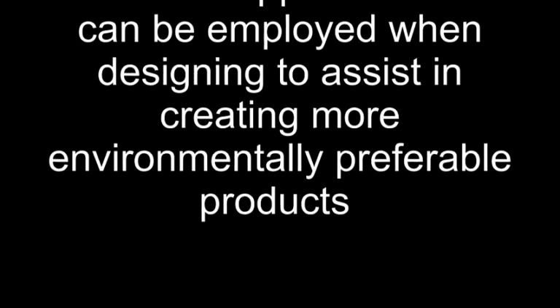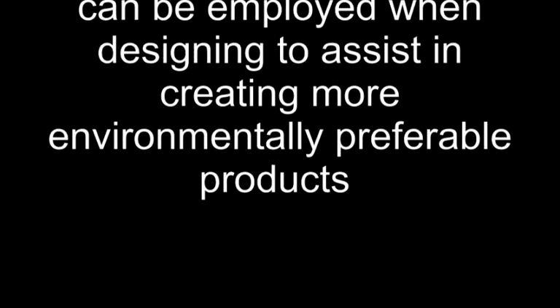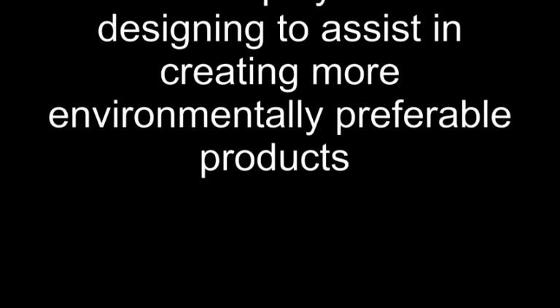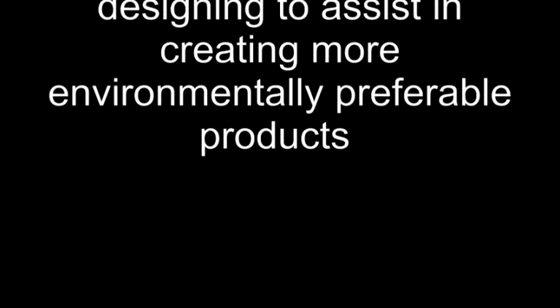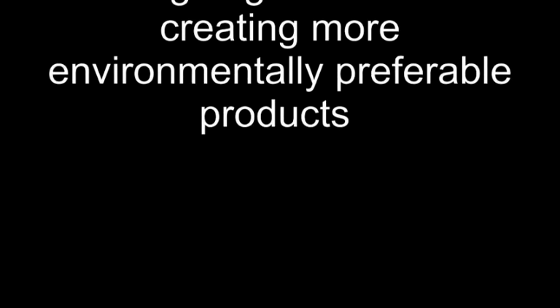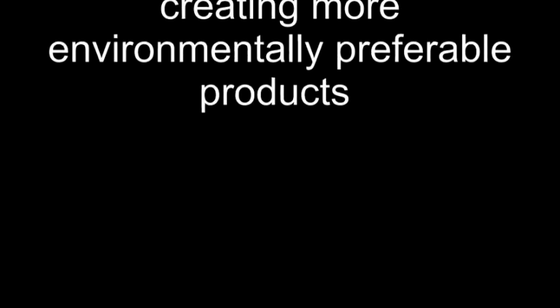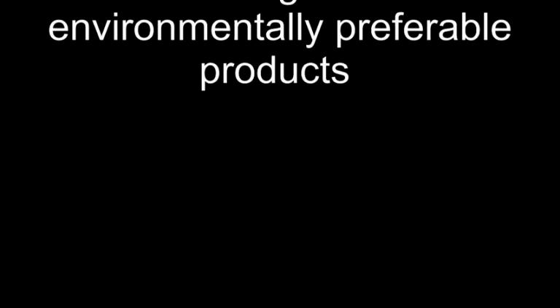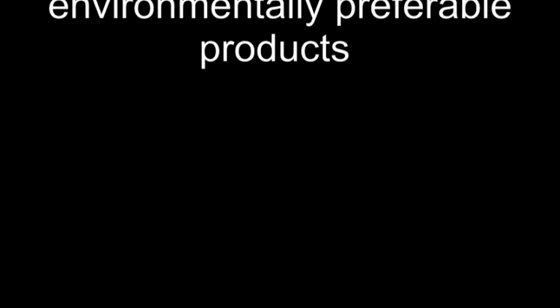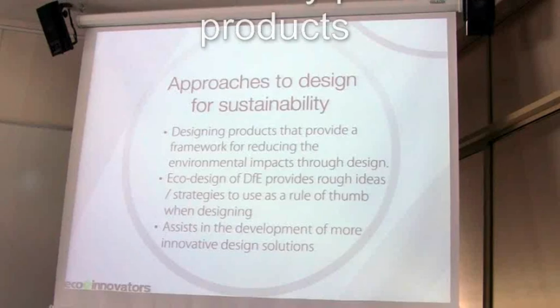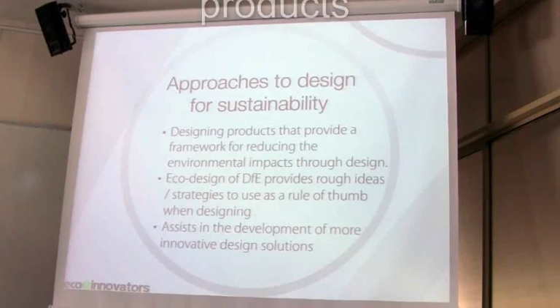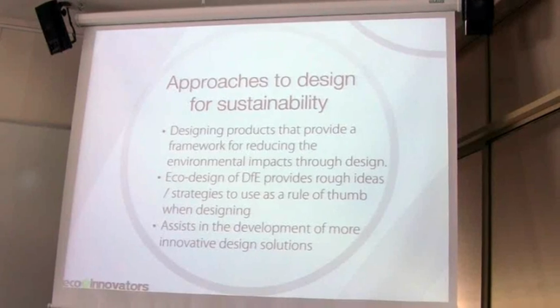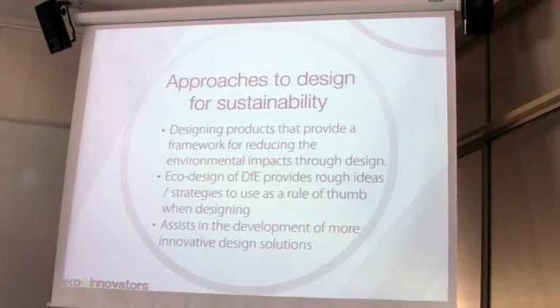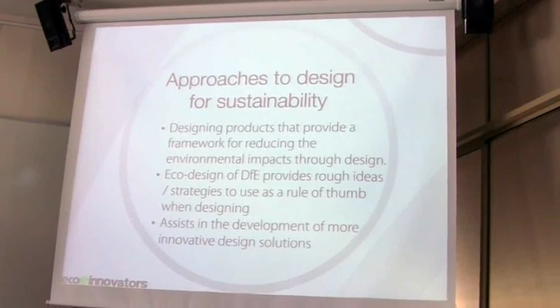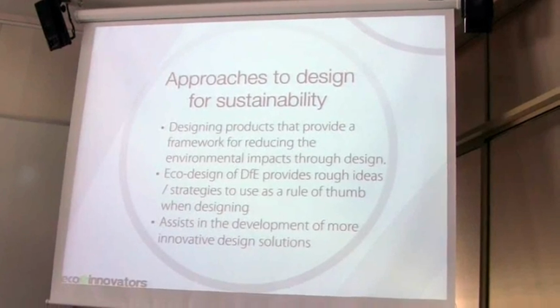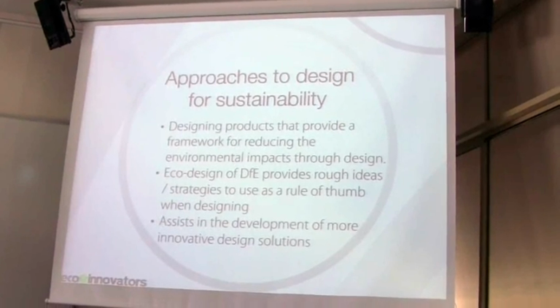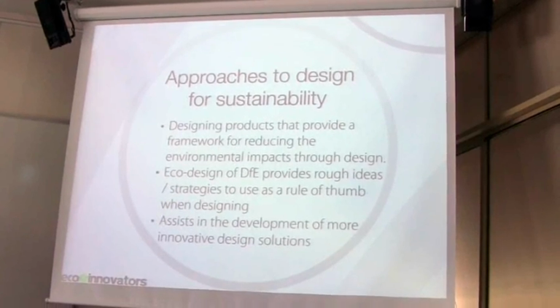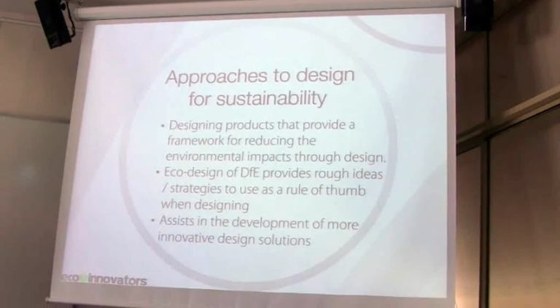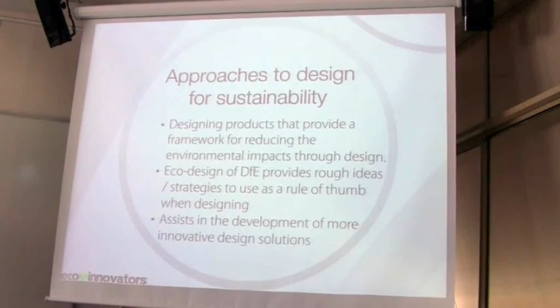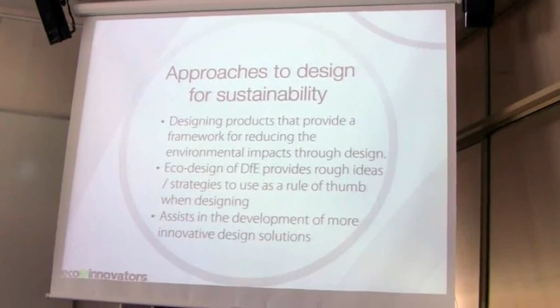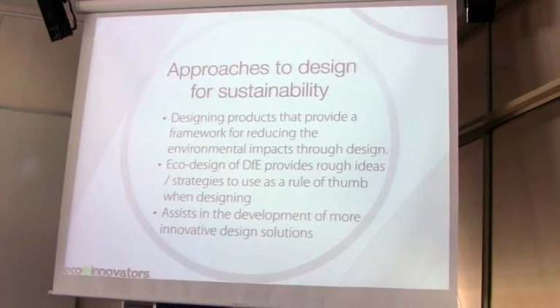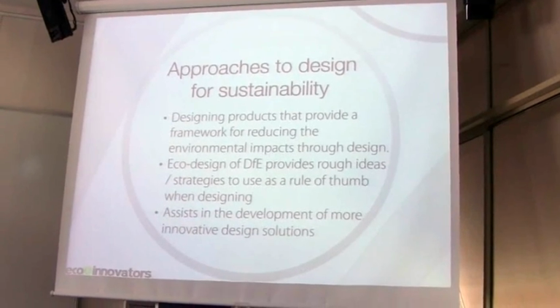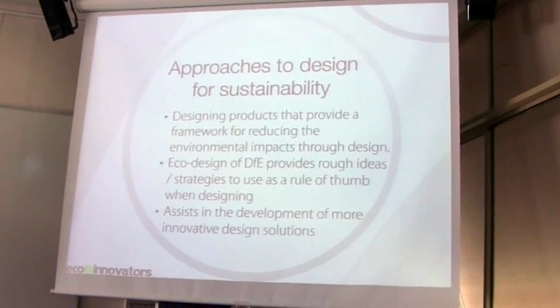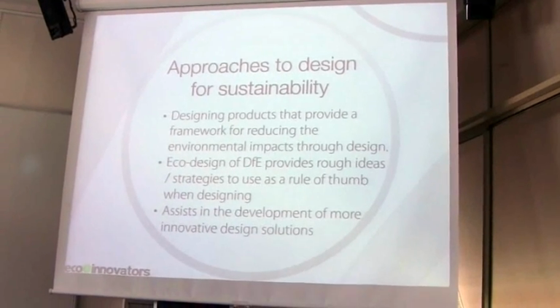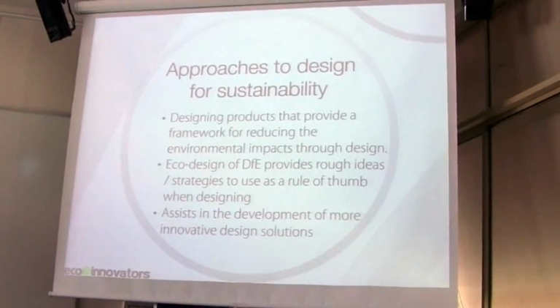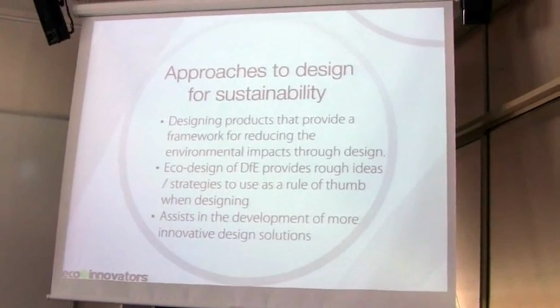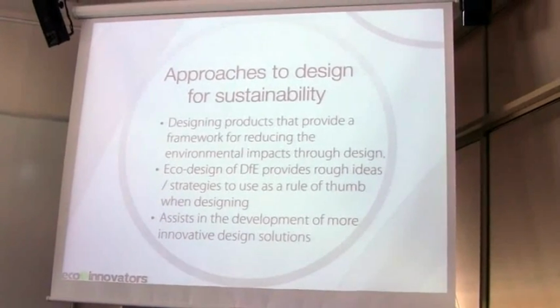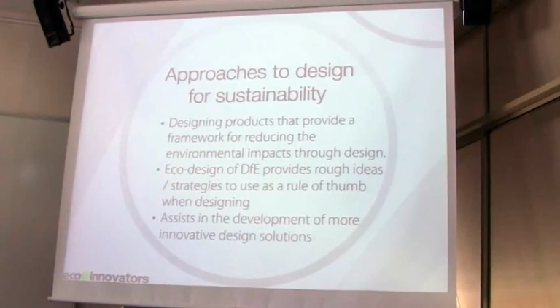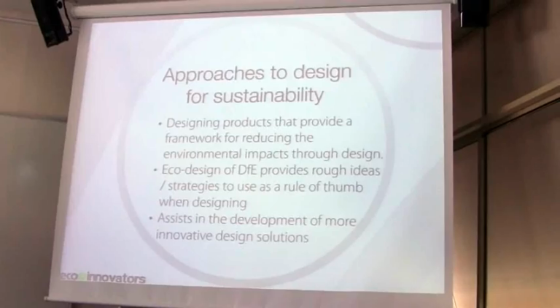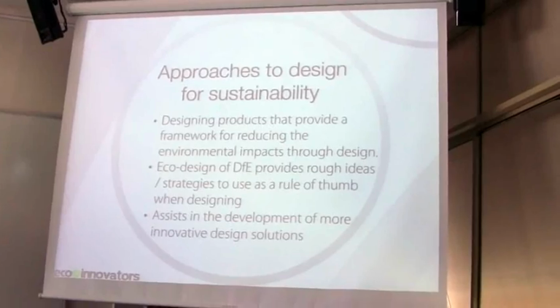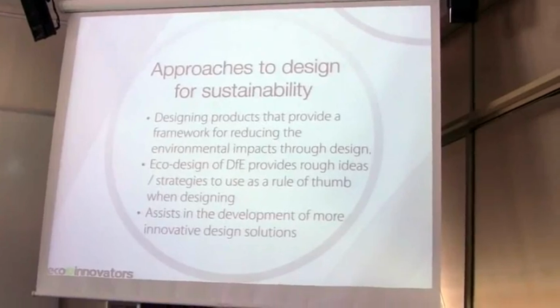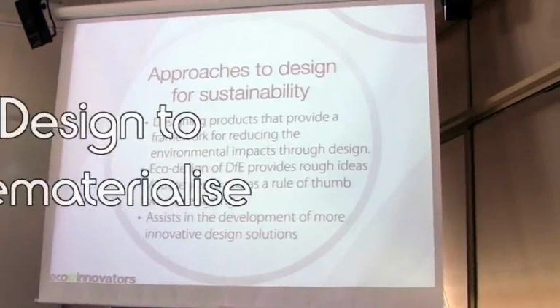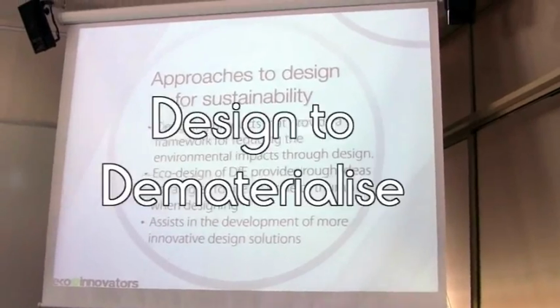What I'm going to explain to you now is how you can integrate this stuff into the design of your products, and that's through what's called eco design strategies.